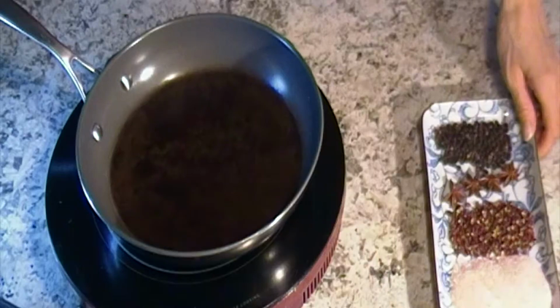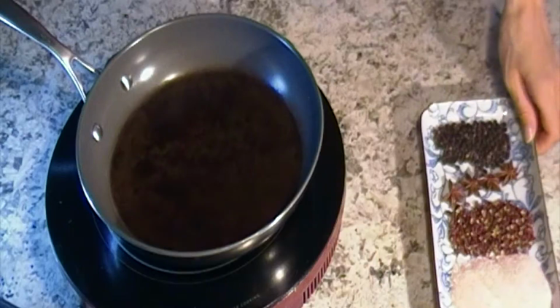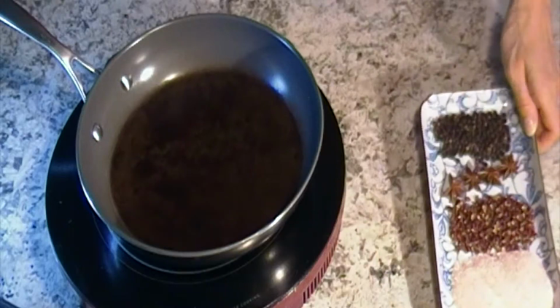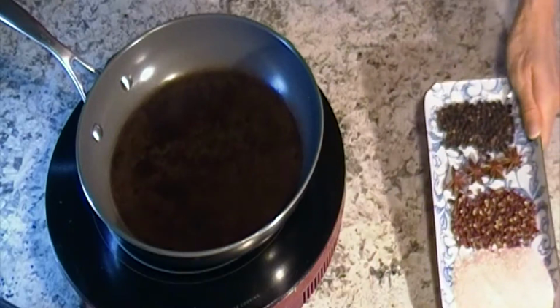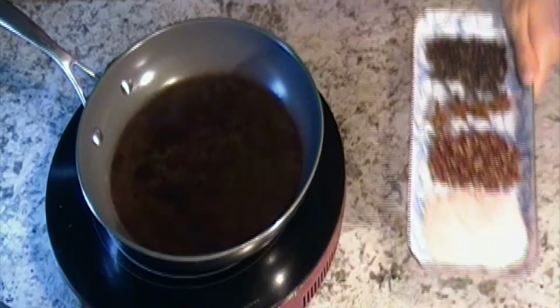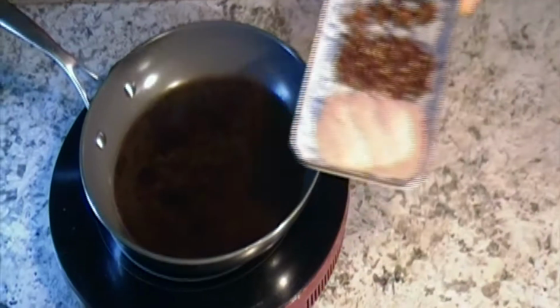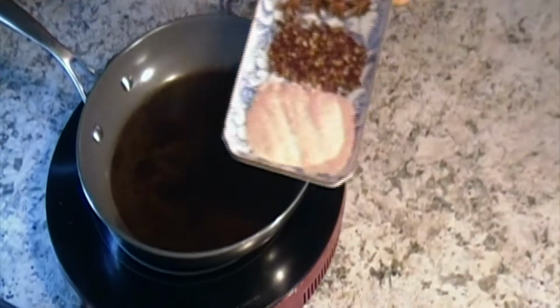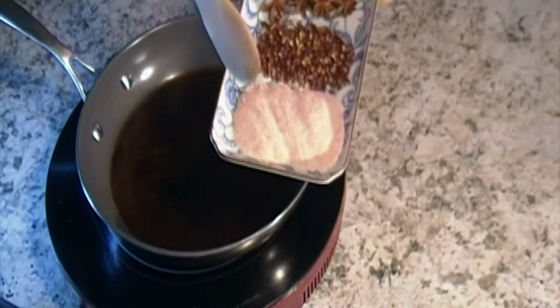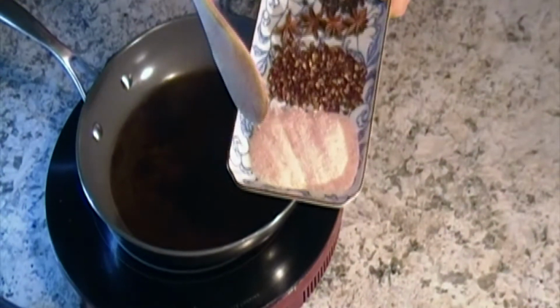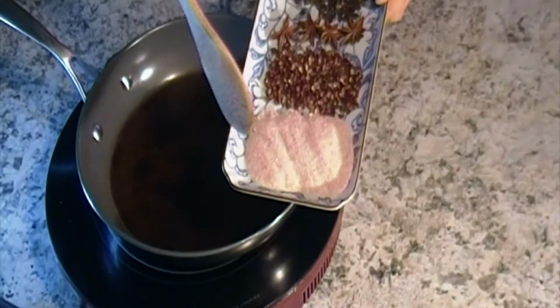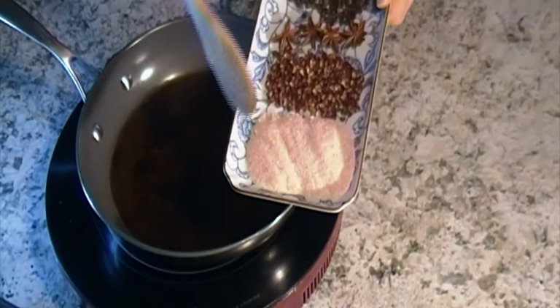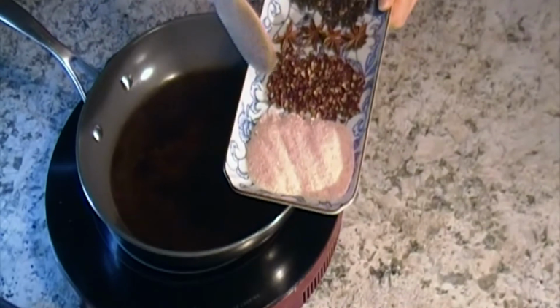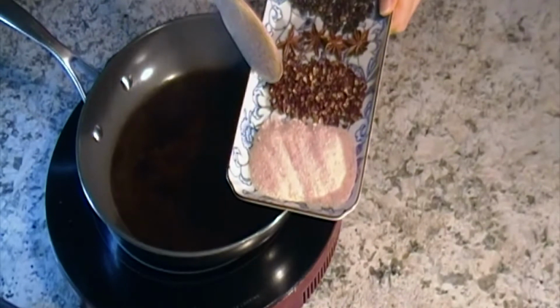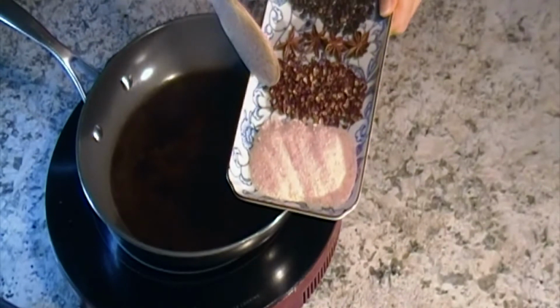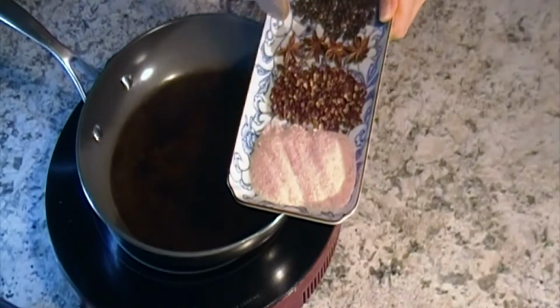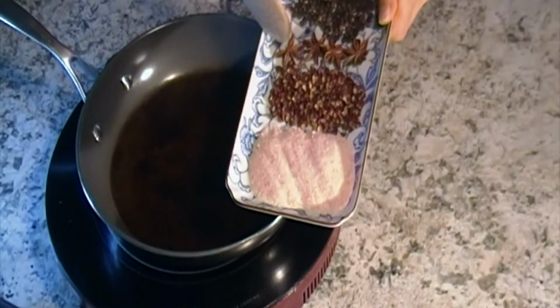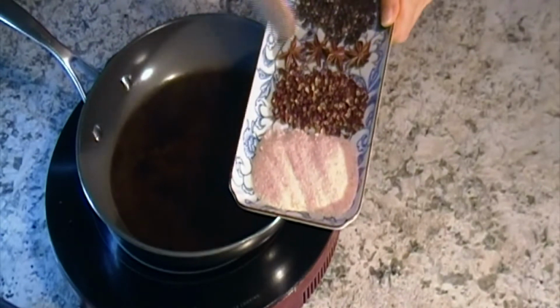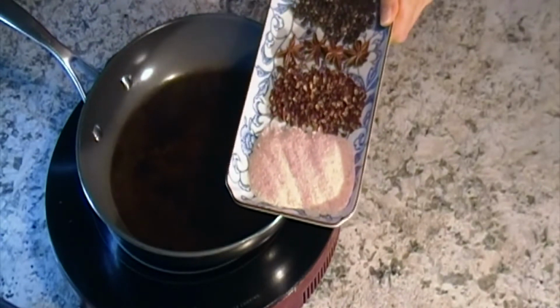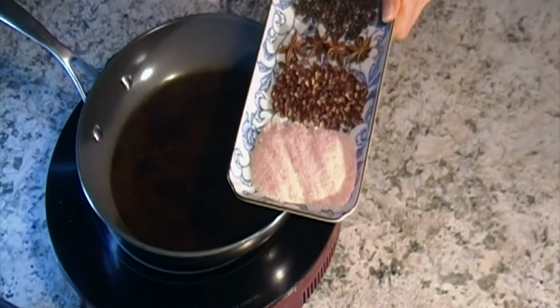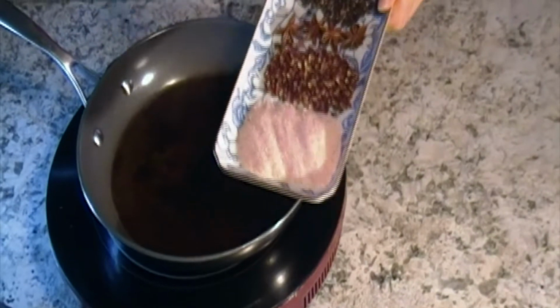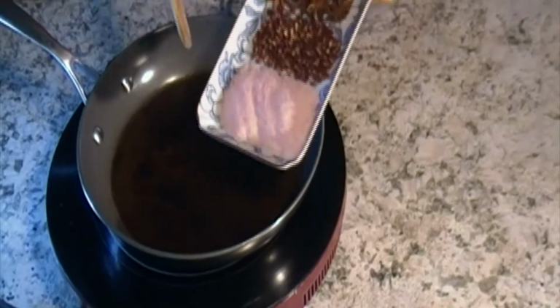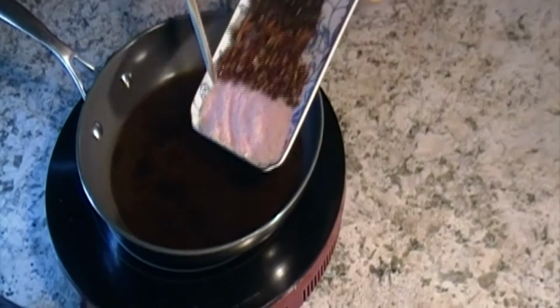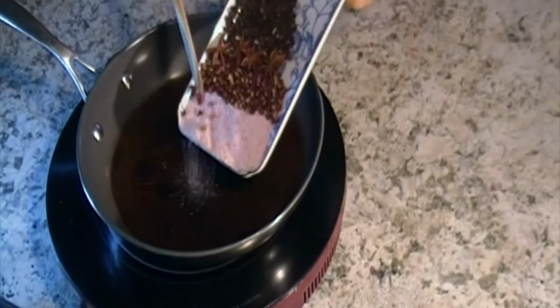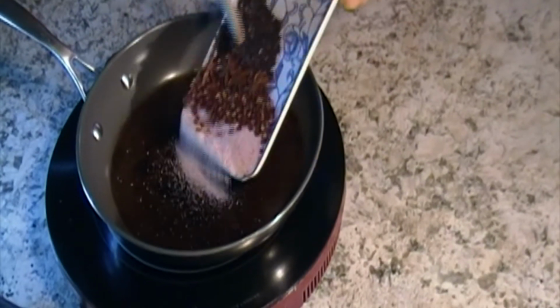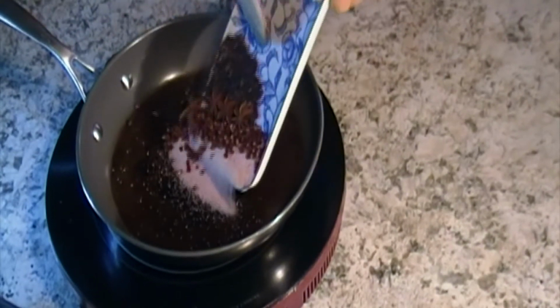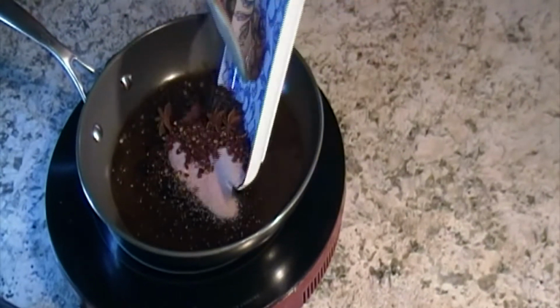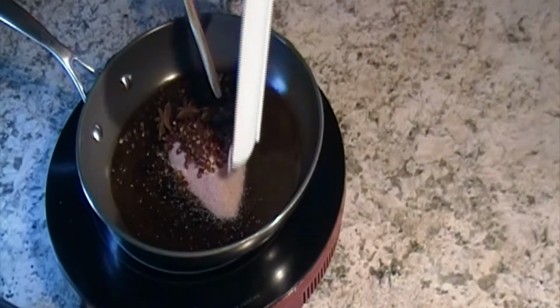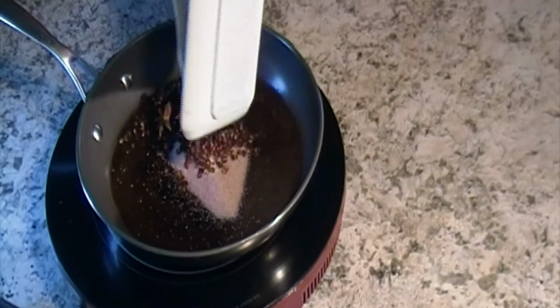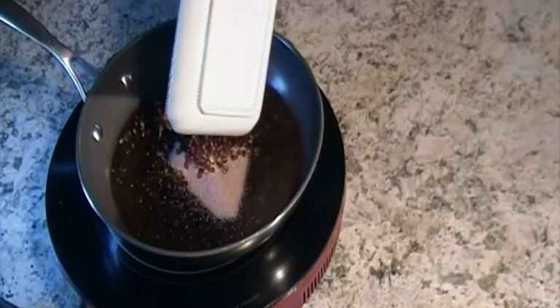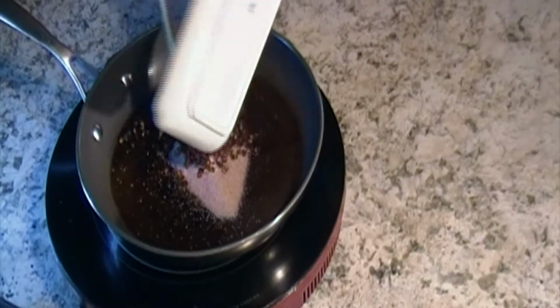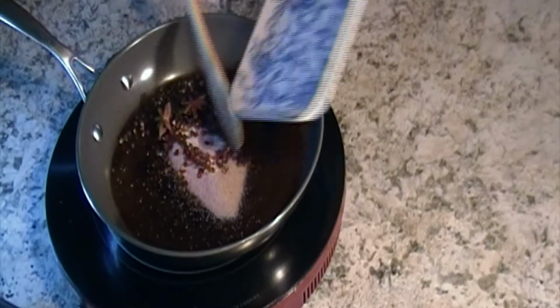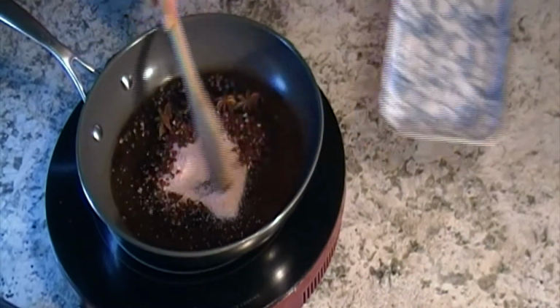Sichuan pepper, star anise and black pepper, and then toast the spices.